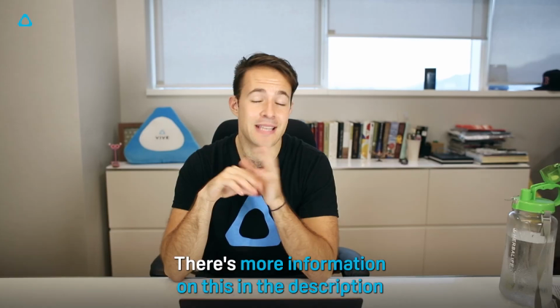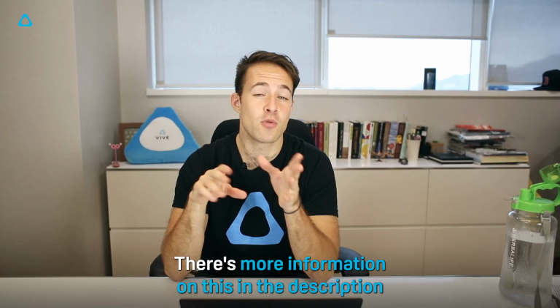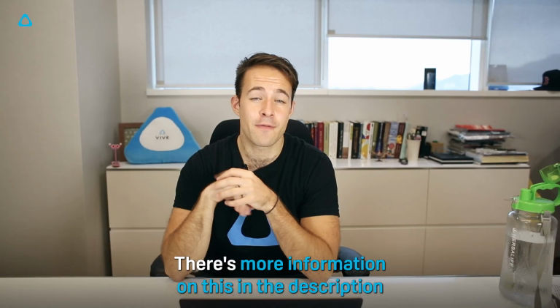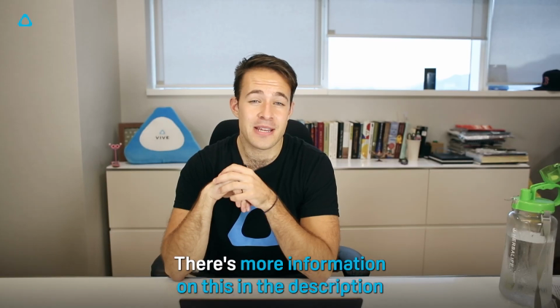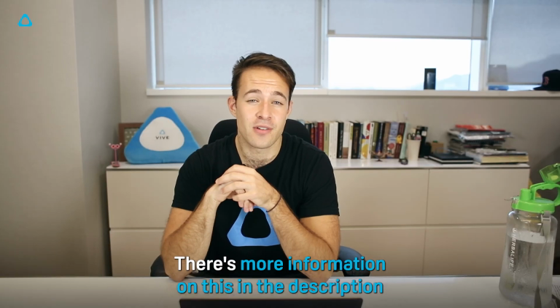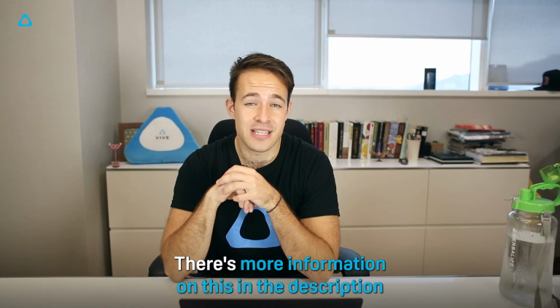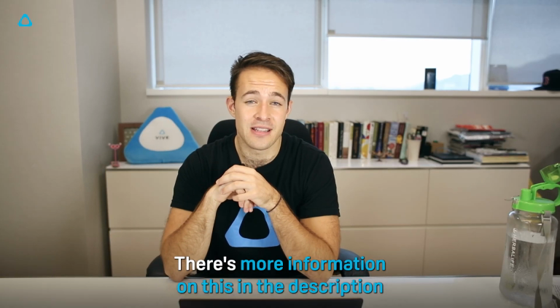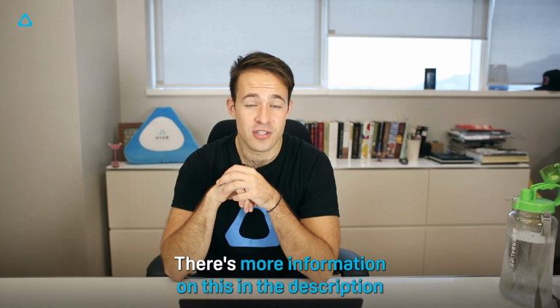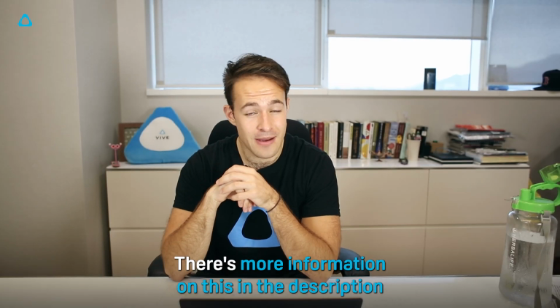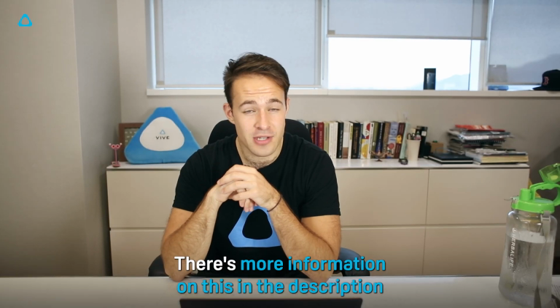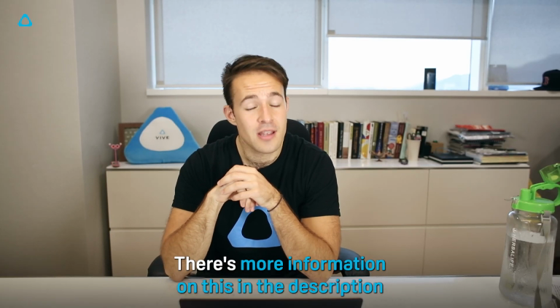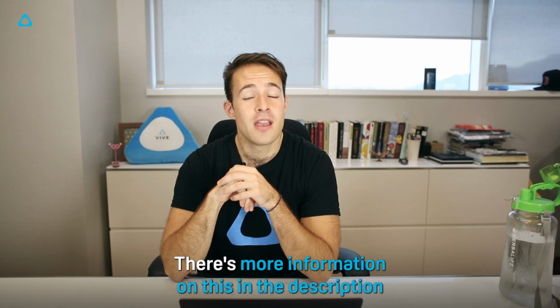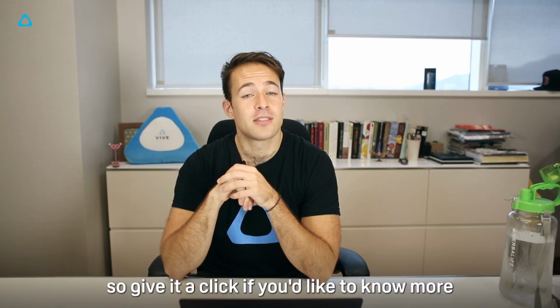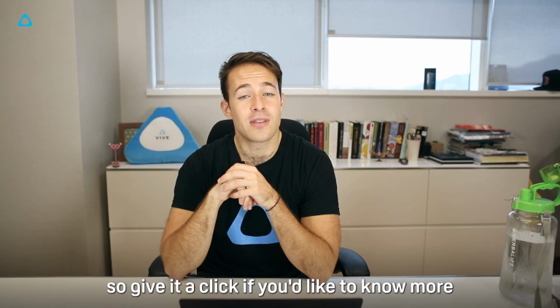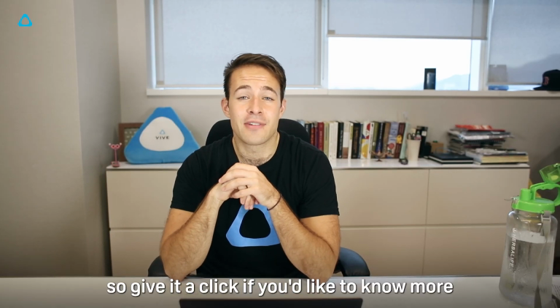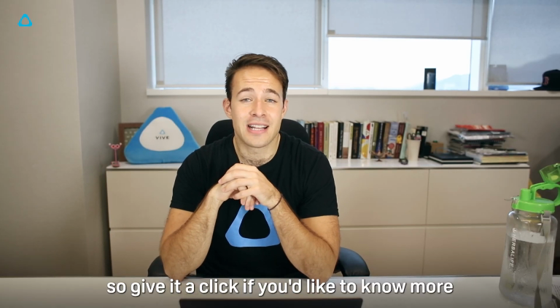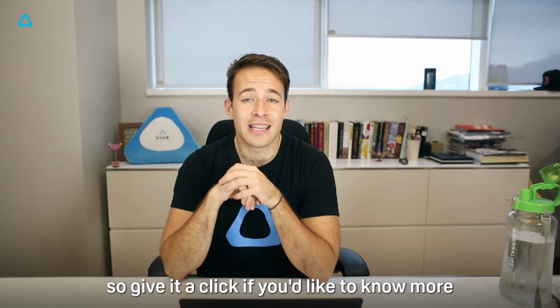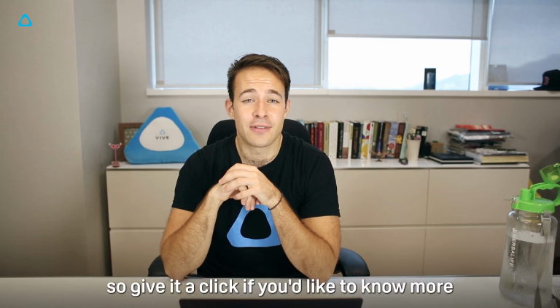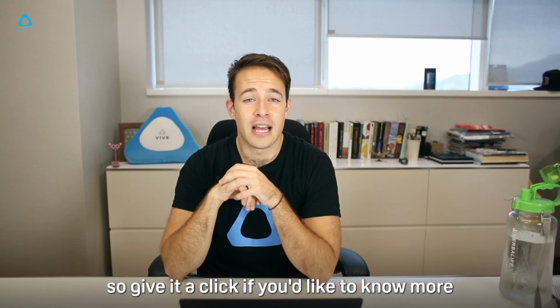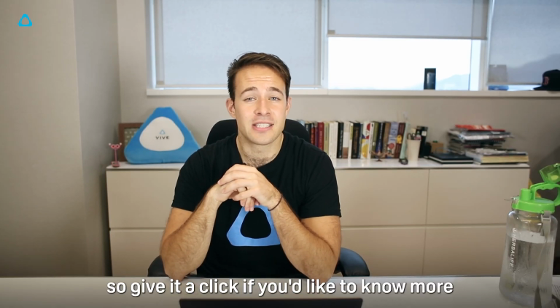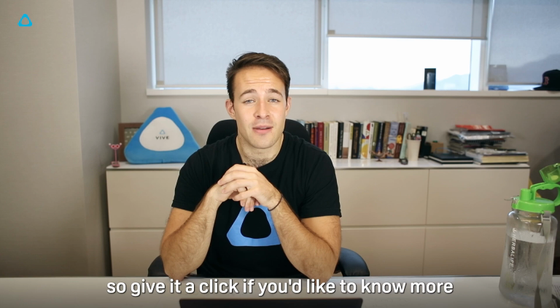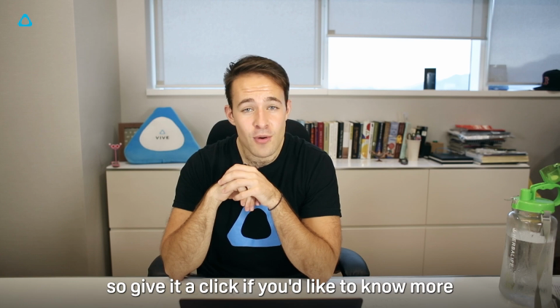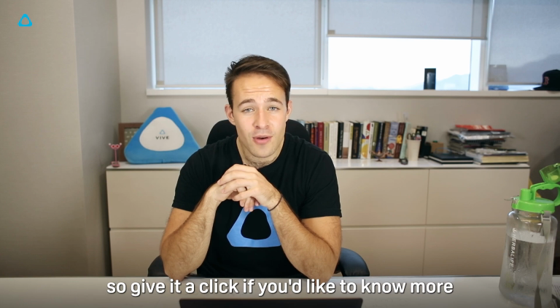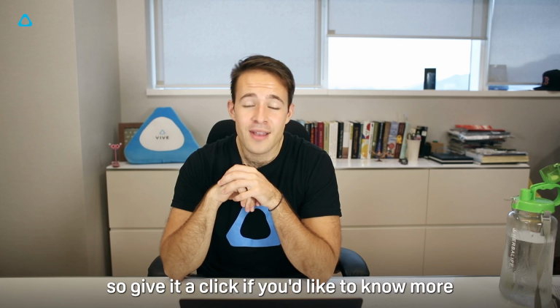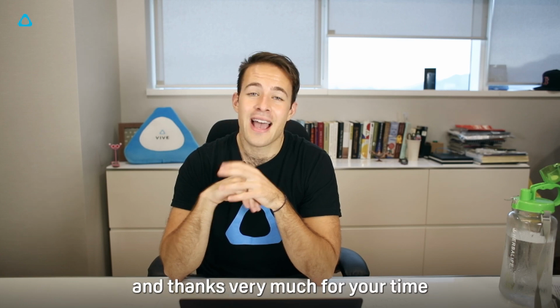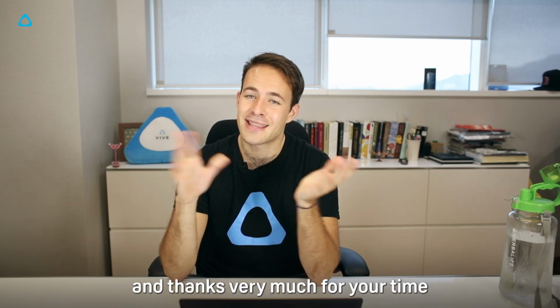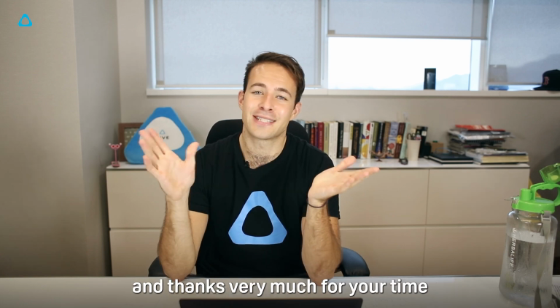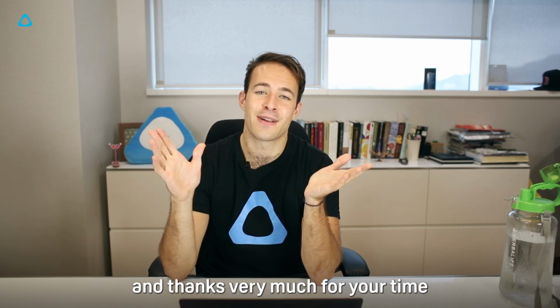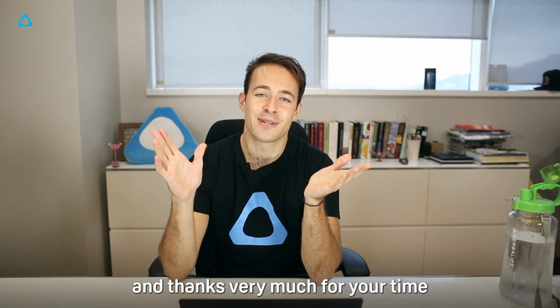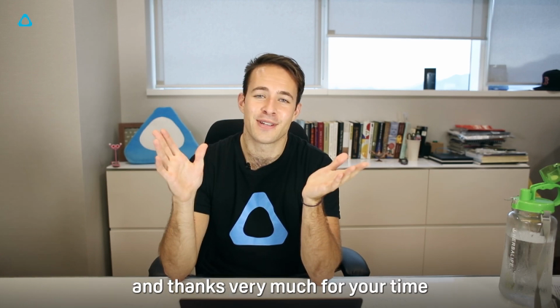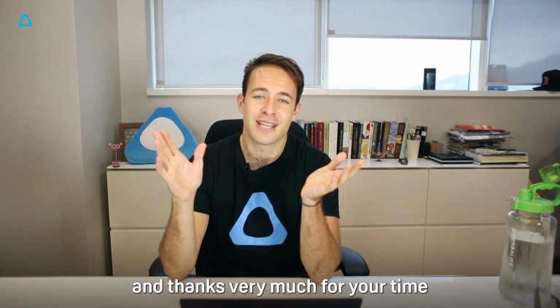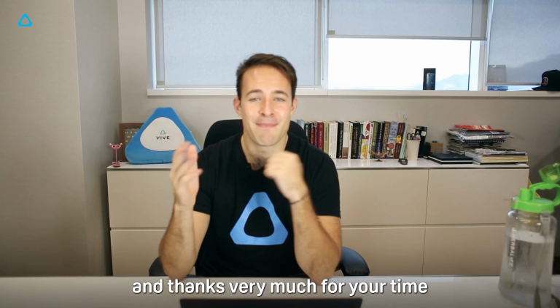There's more information on this in the description, so give it a click if you'd like to know more, and thanks very much for your time.